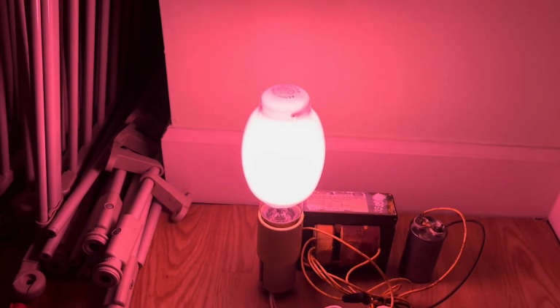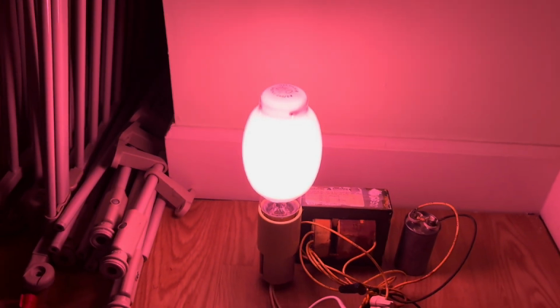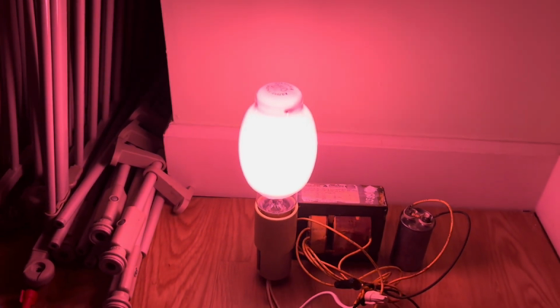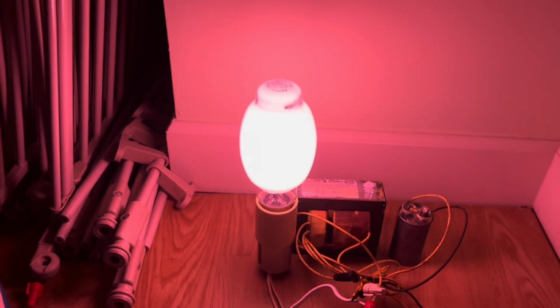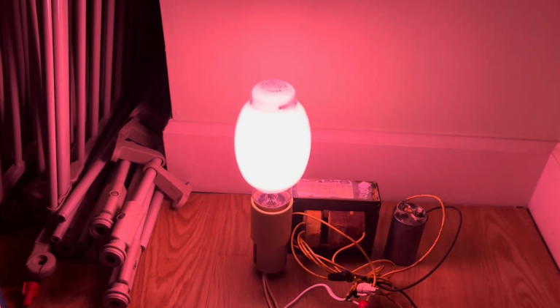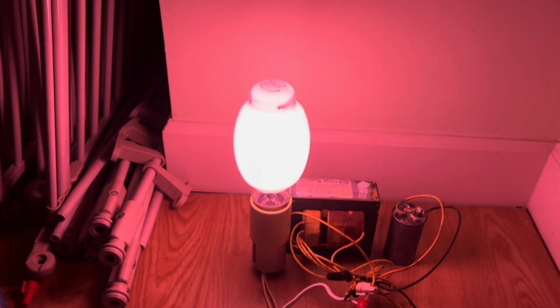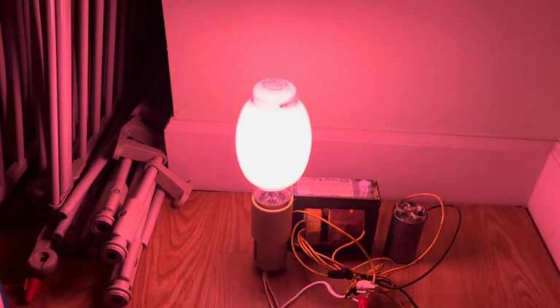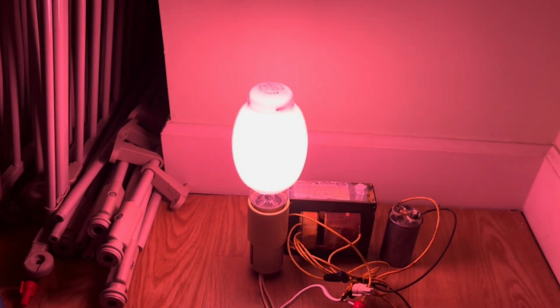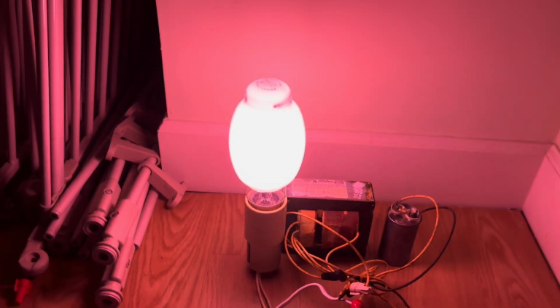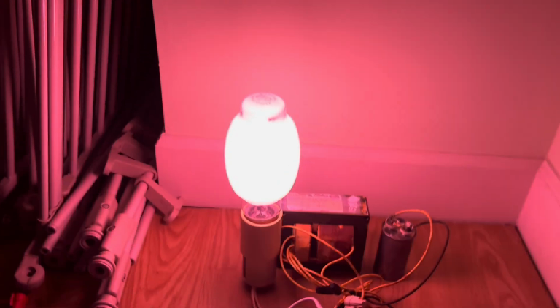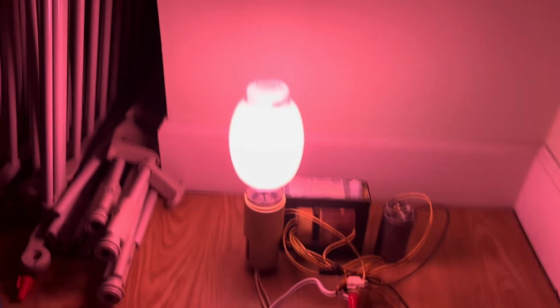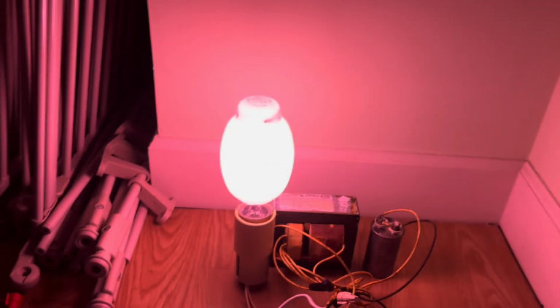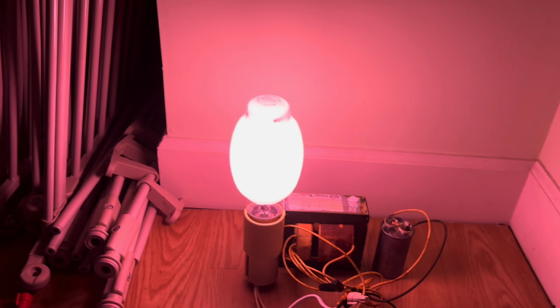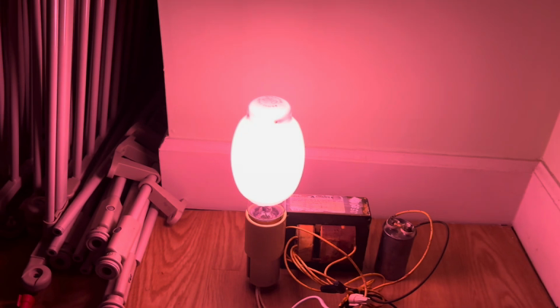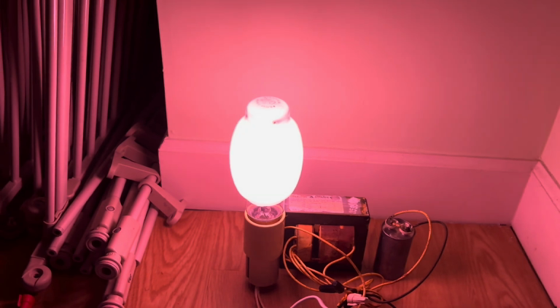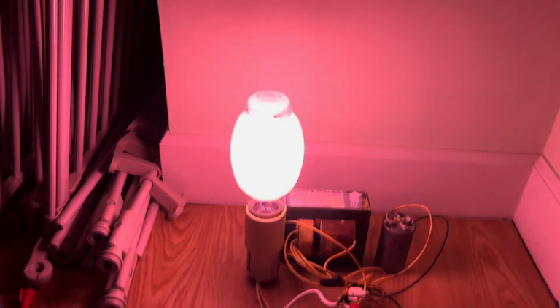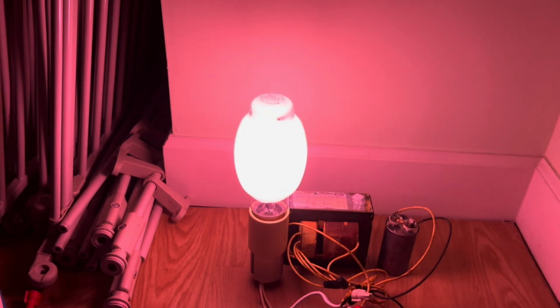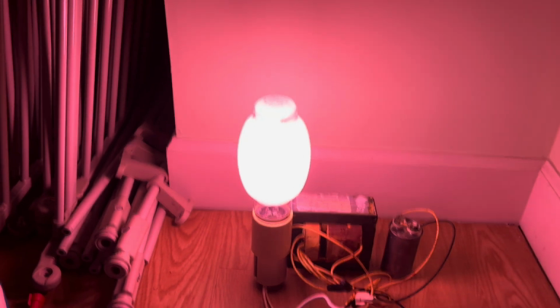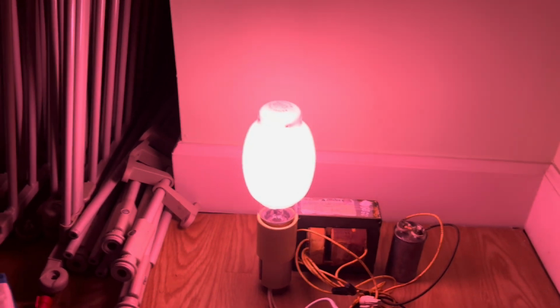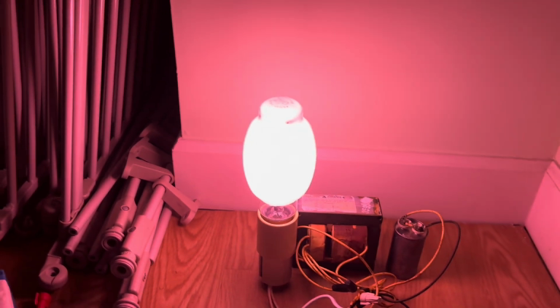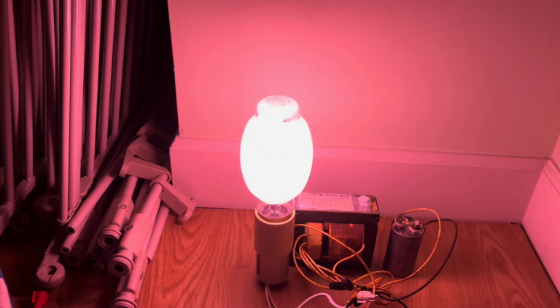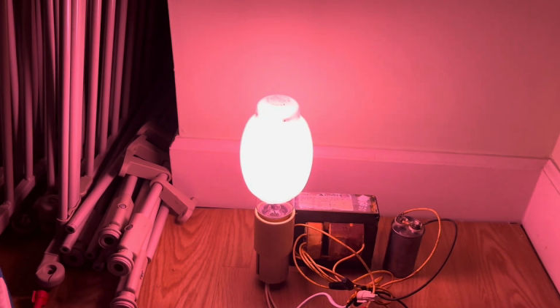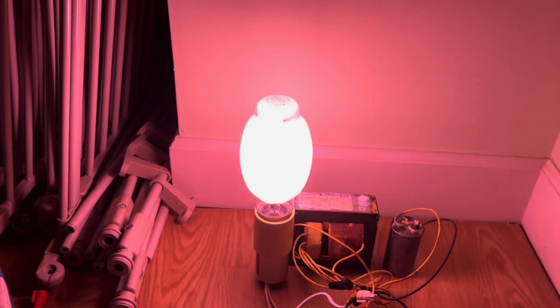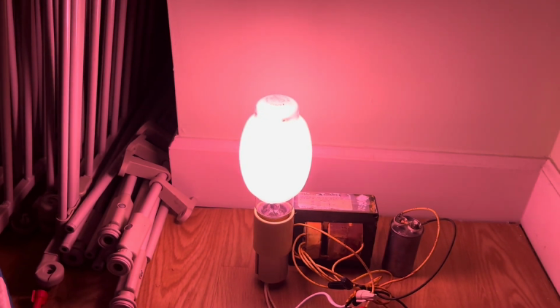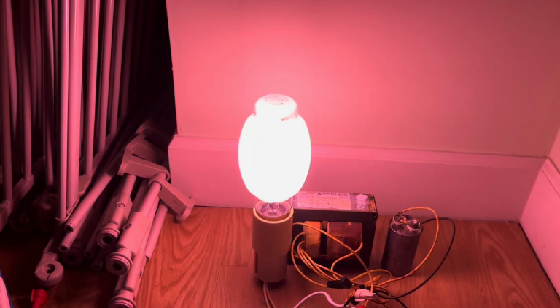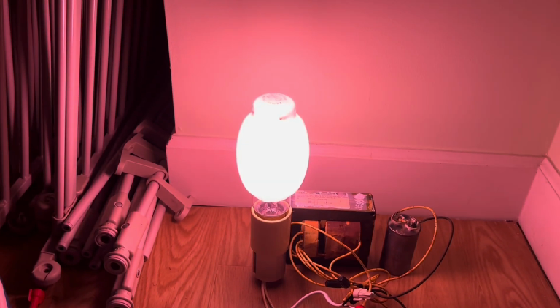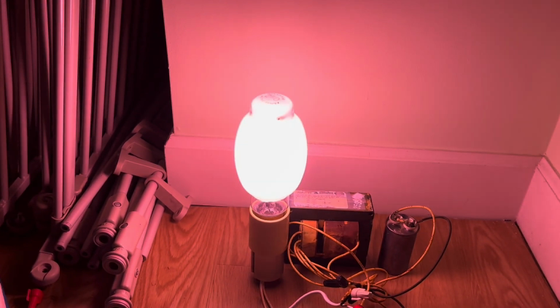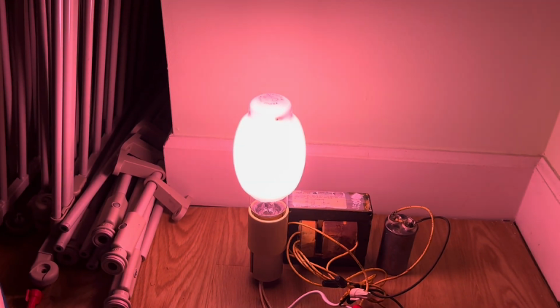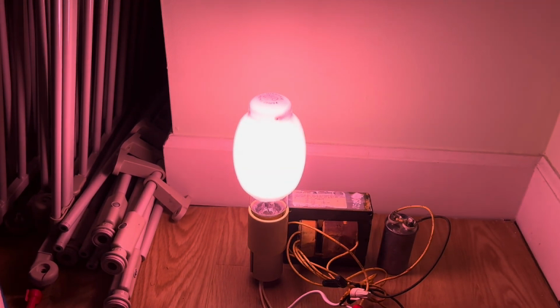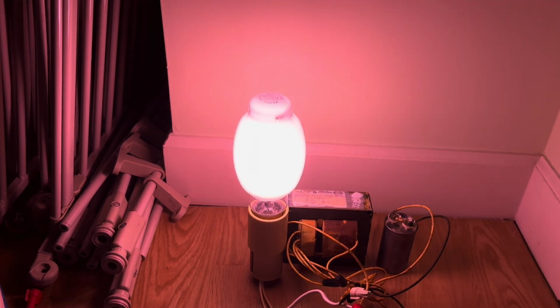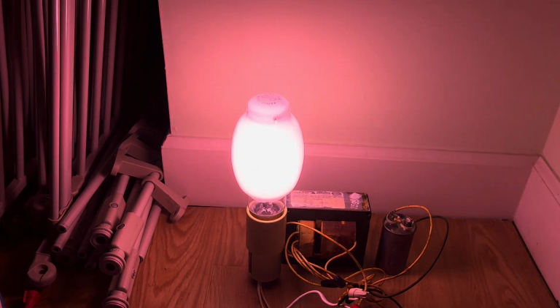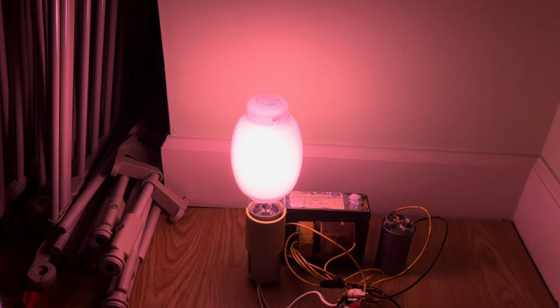It lights up a very nice, deep pink color. Let's switch it to time-lapse and watch it warm up.